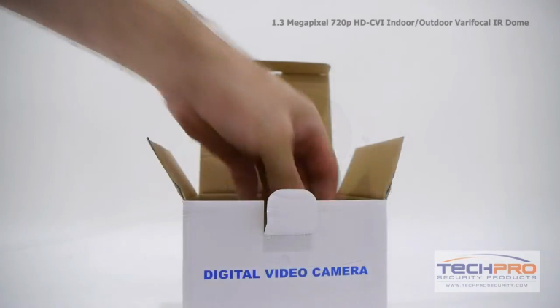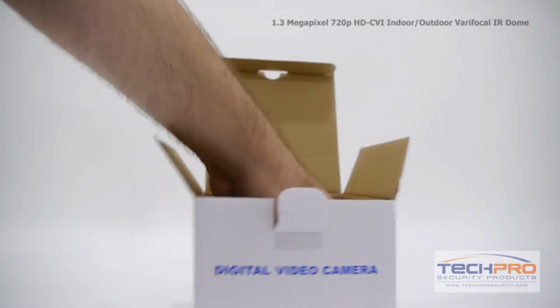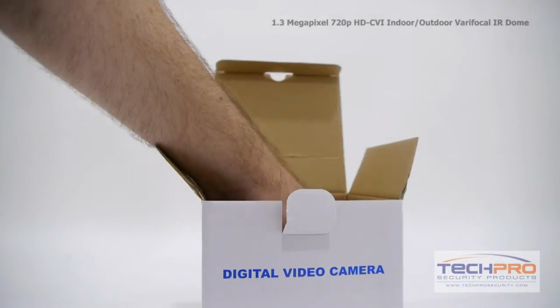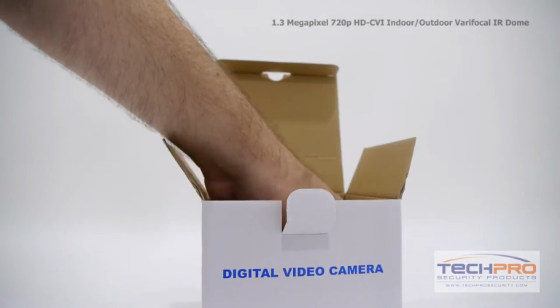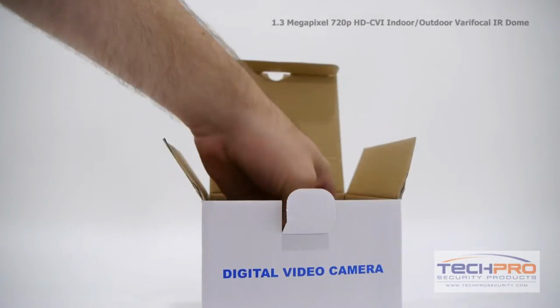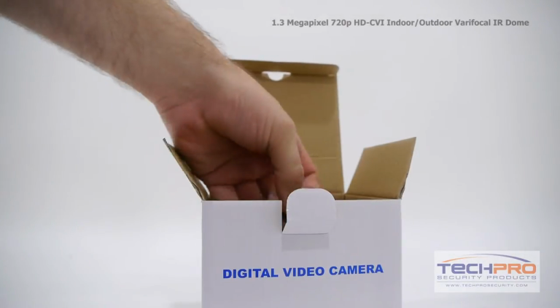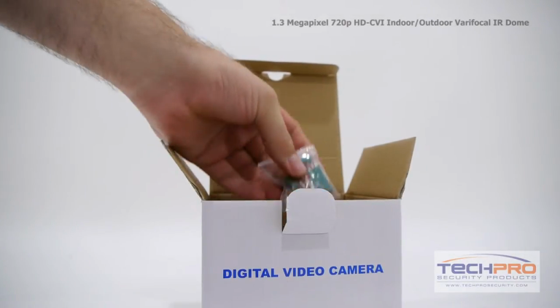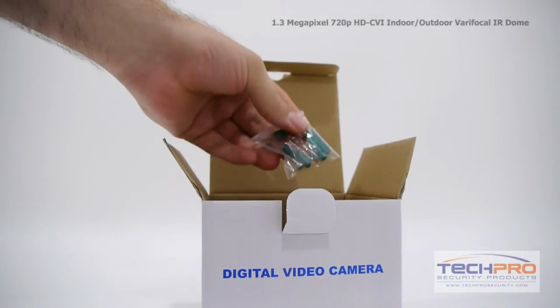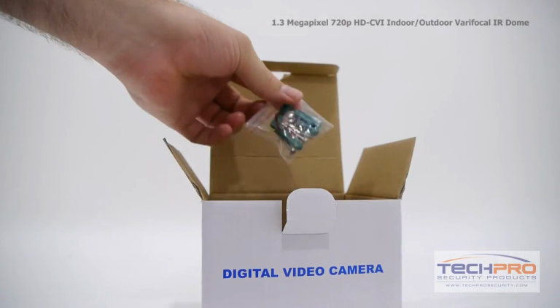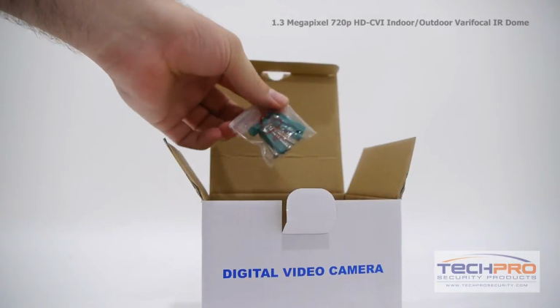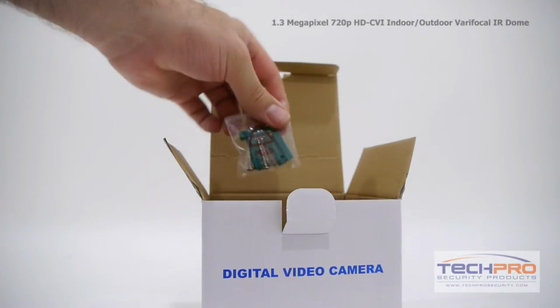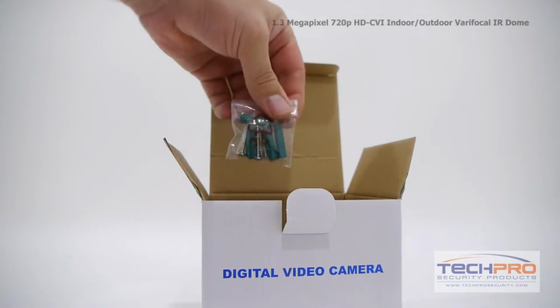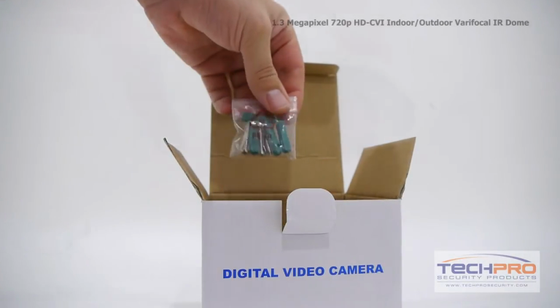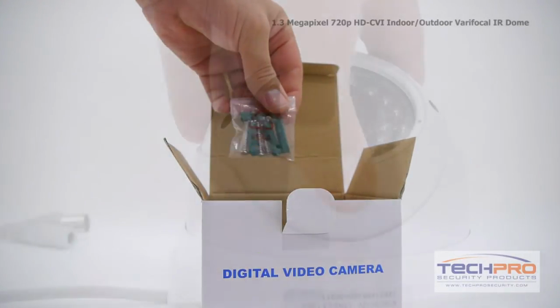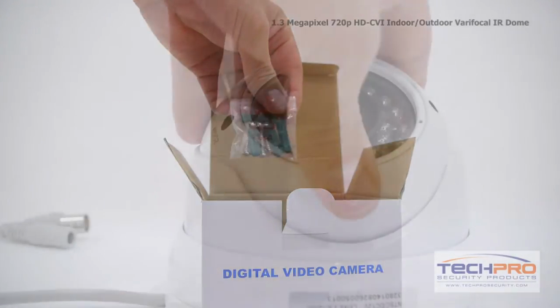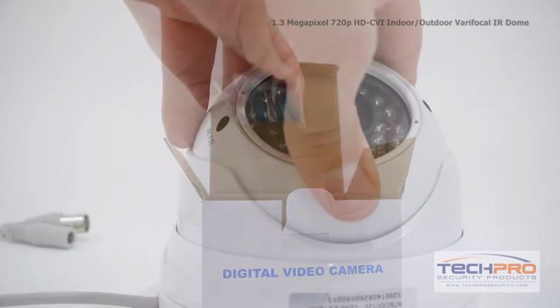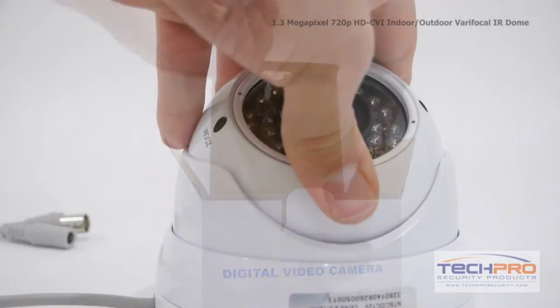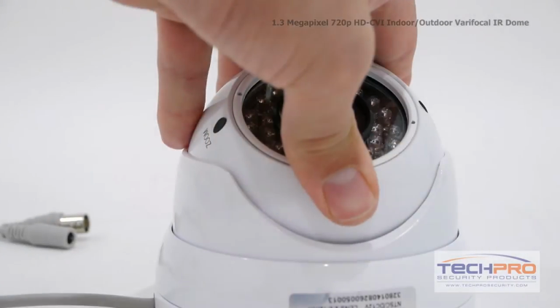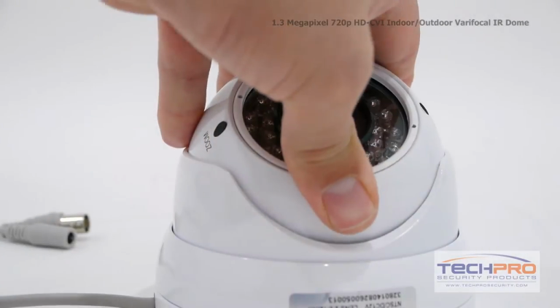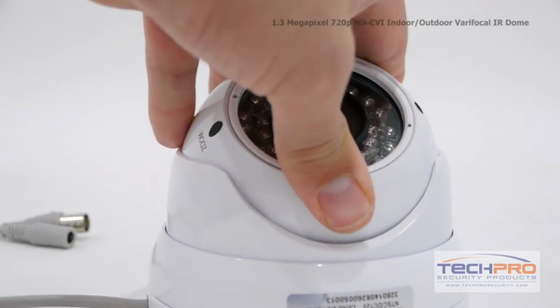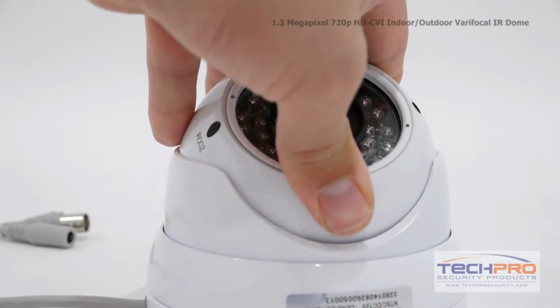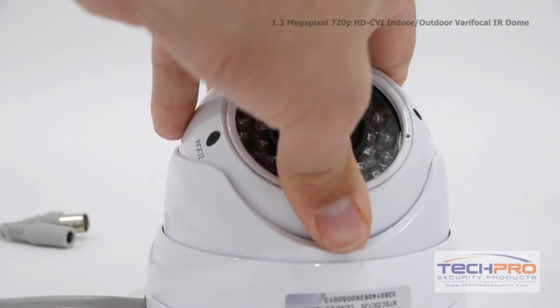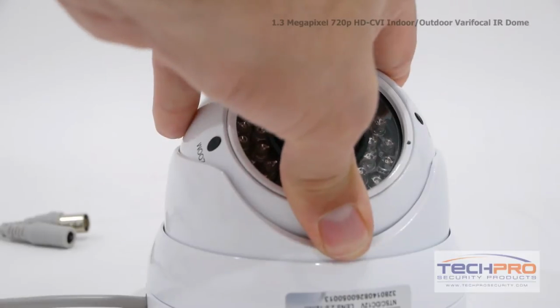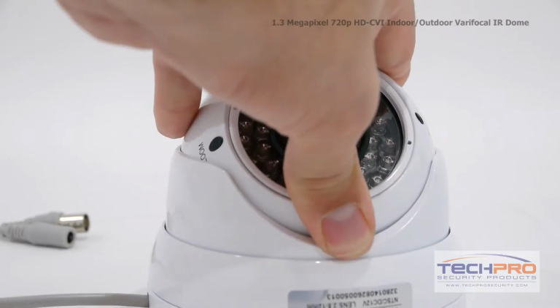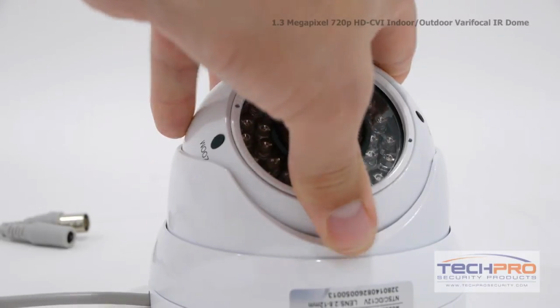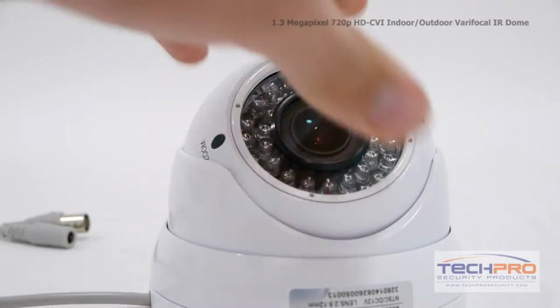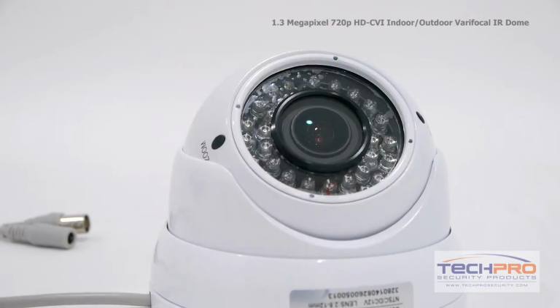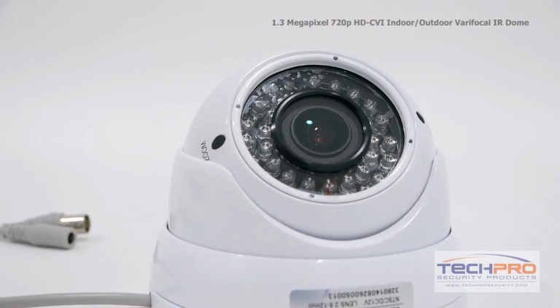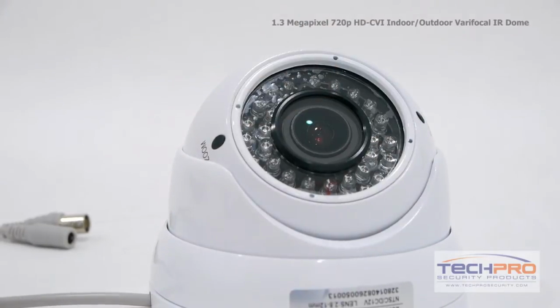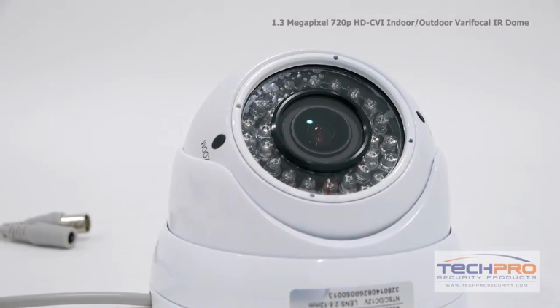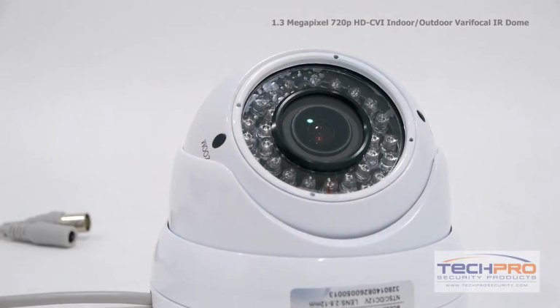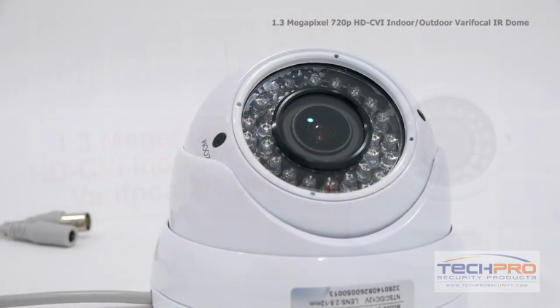Use the mounting screws and pegs included to mount the camera, then adjust the camera angle by manually adjusting the angle of the lens.